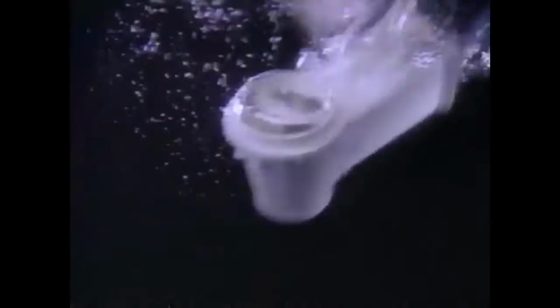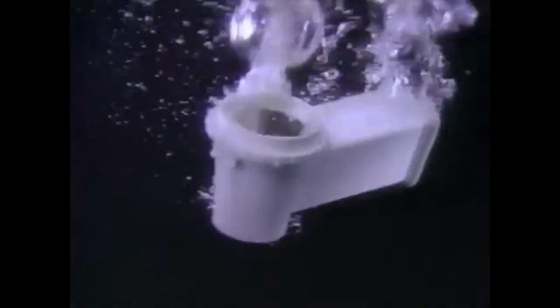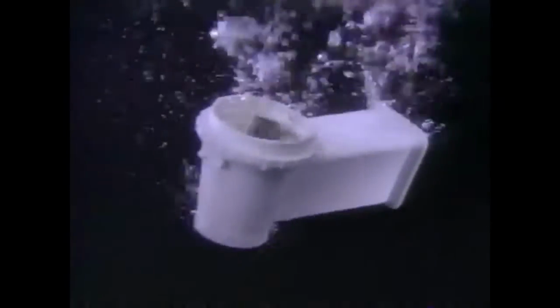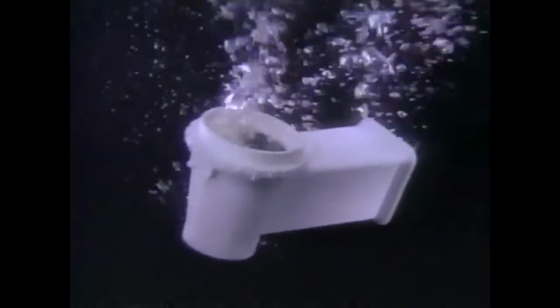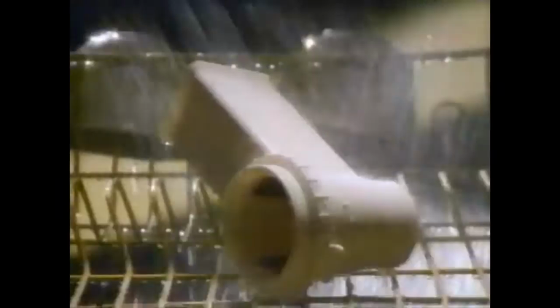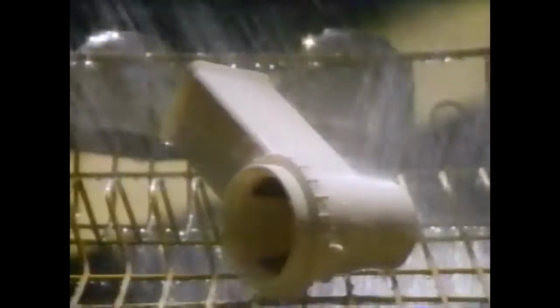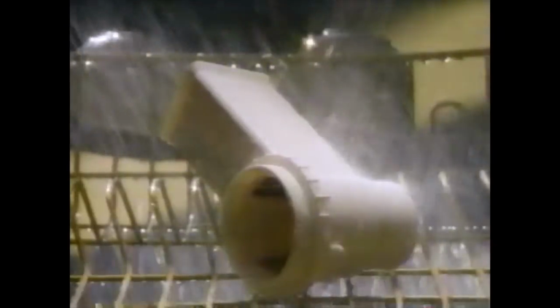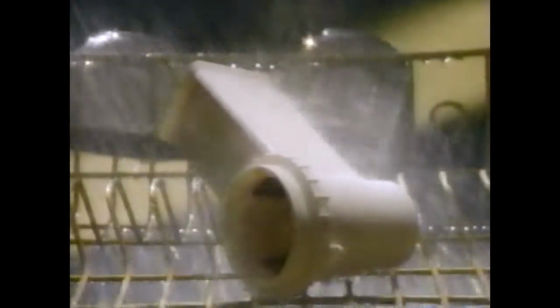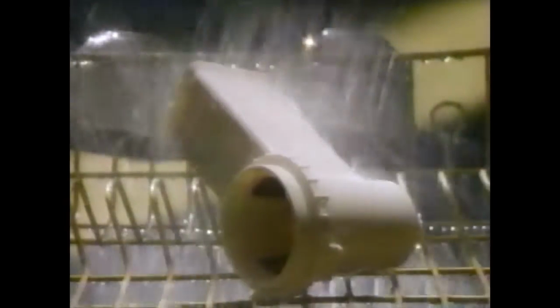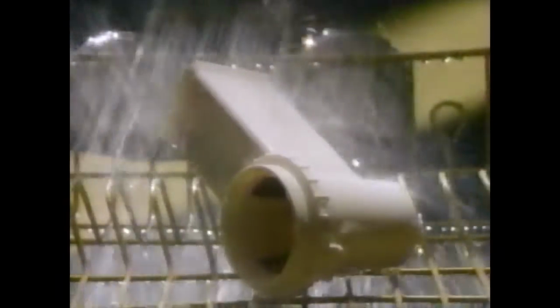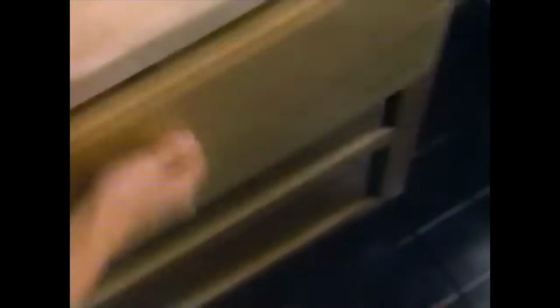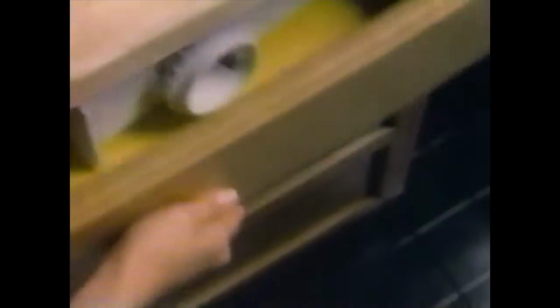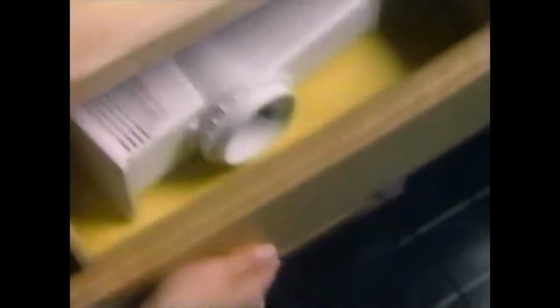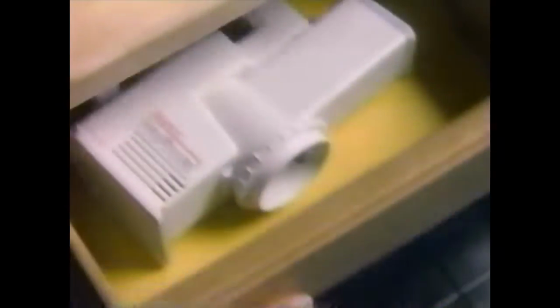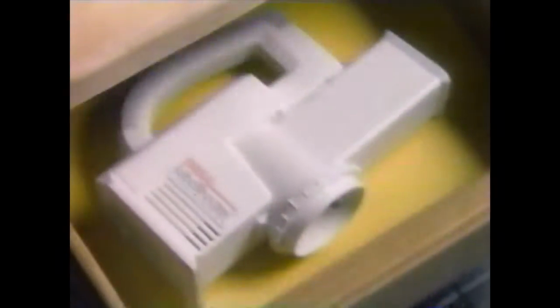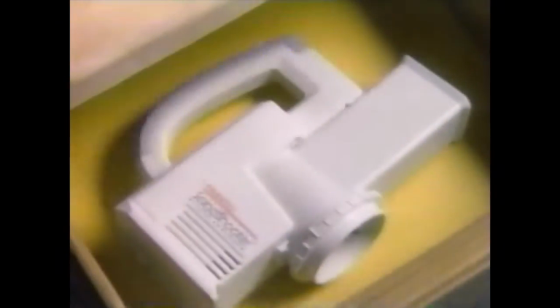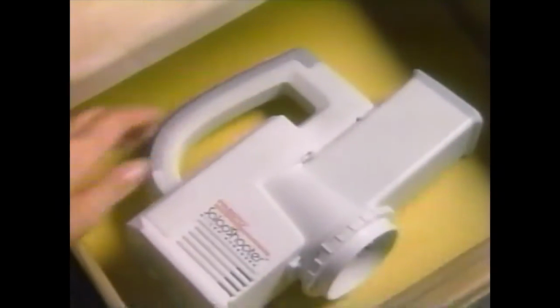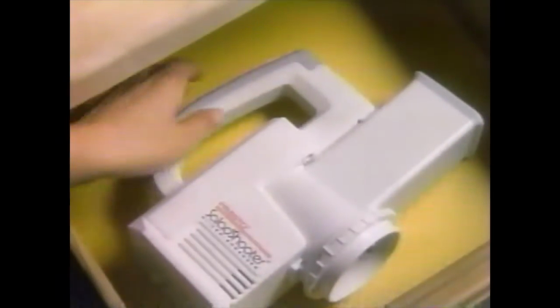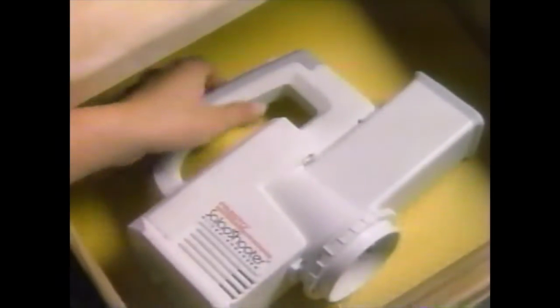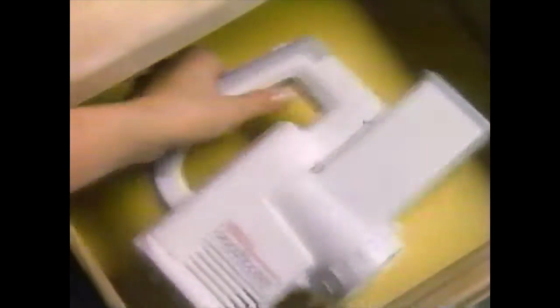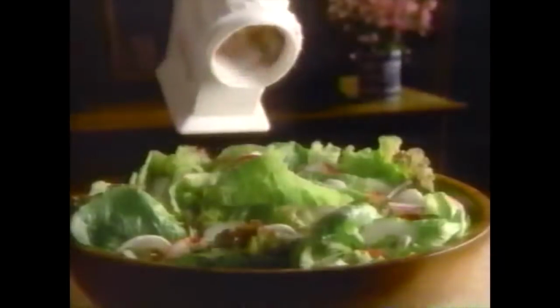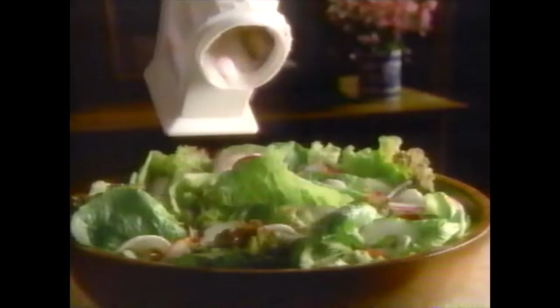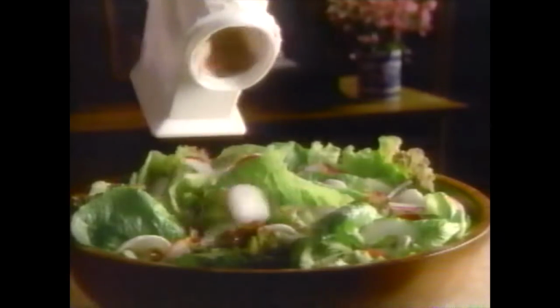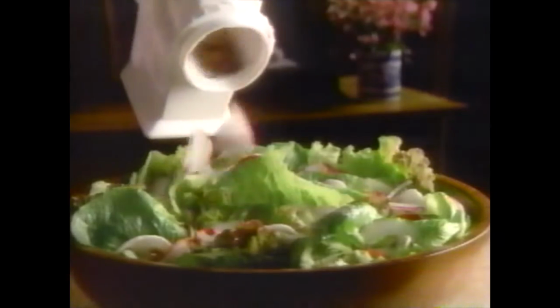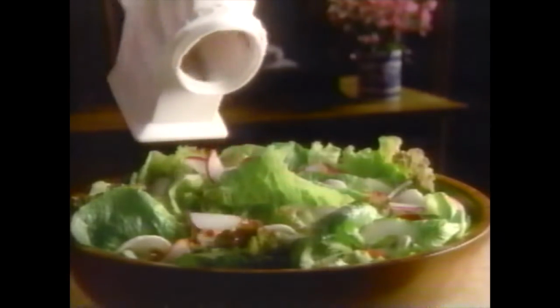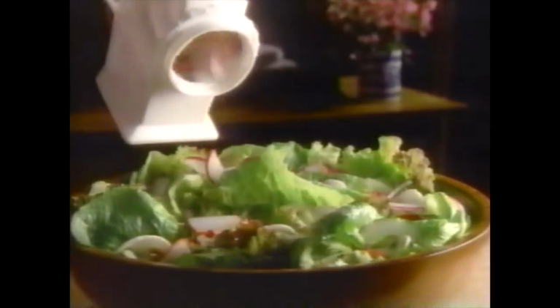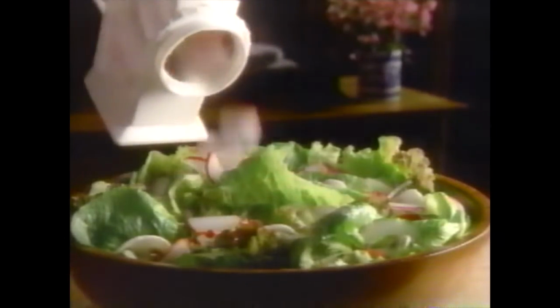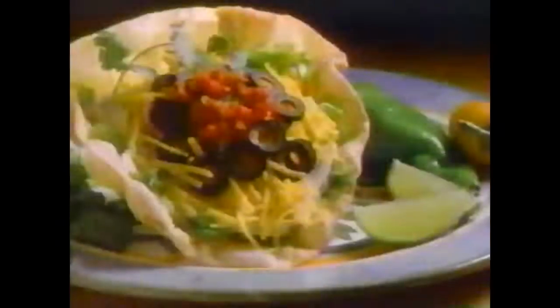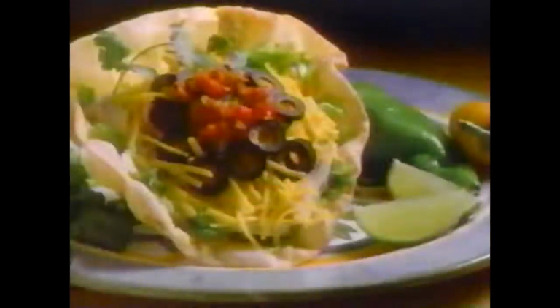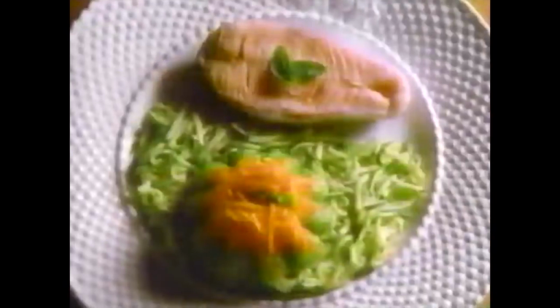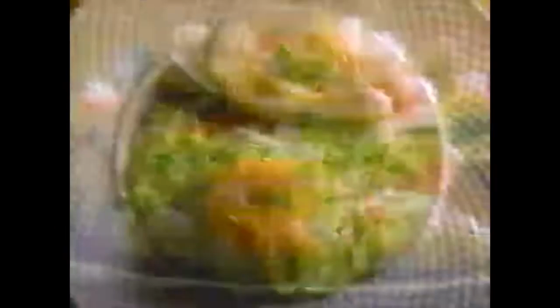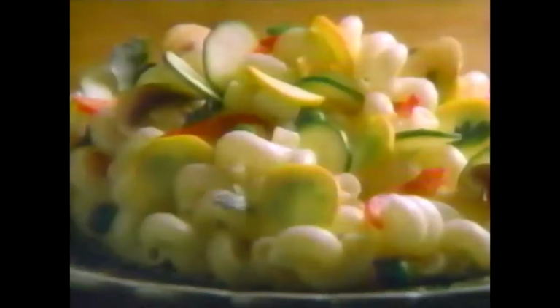Clean up easy — dishwasher safe. Small enough to store anywhere. Great salads and much, much more.